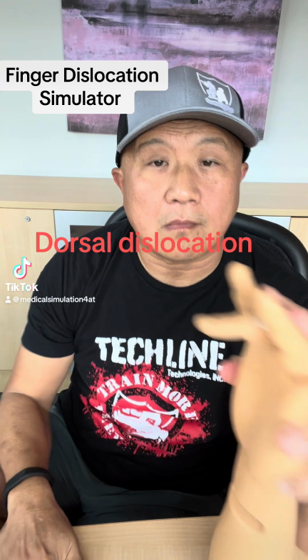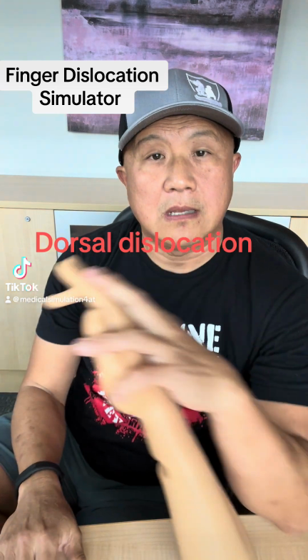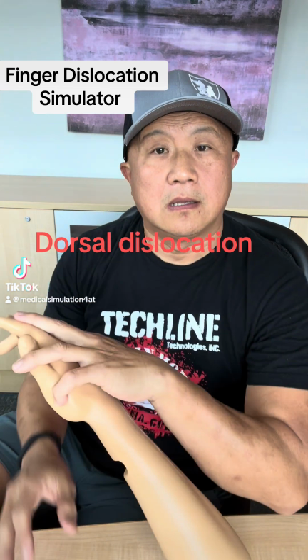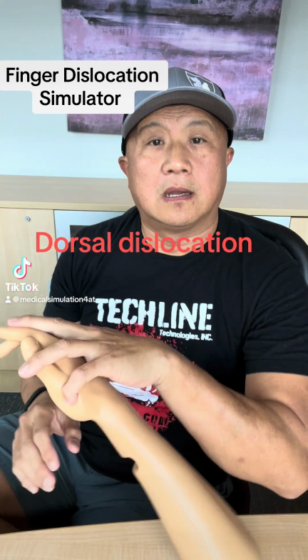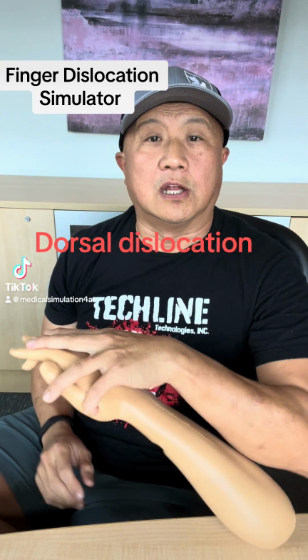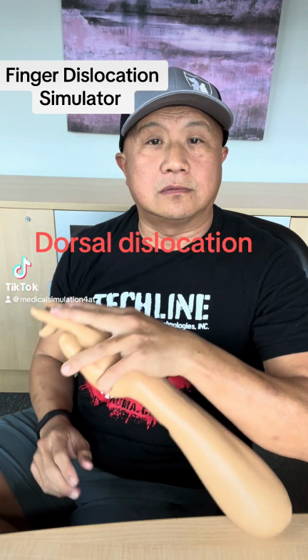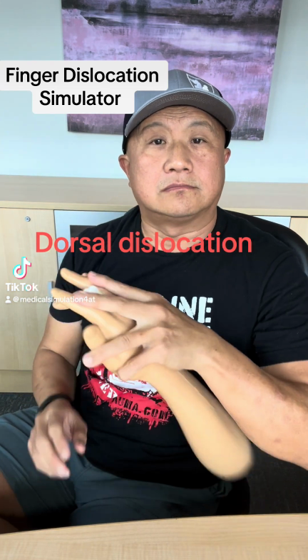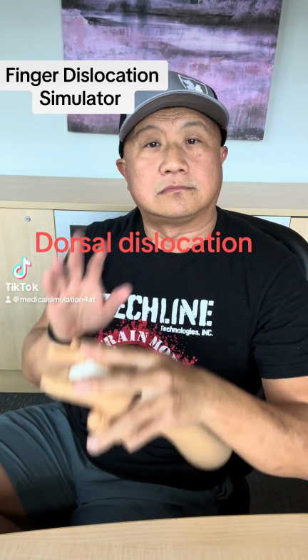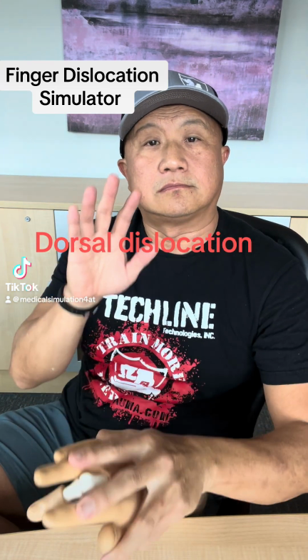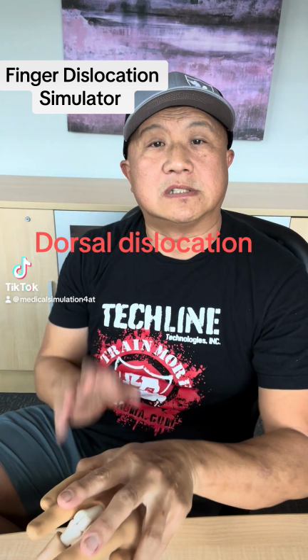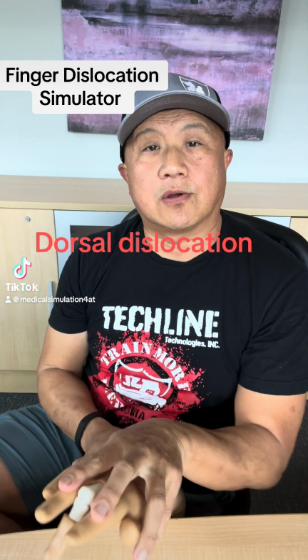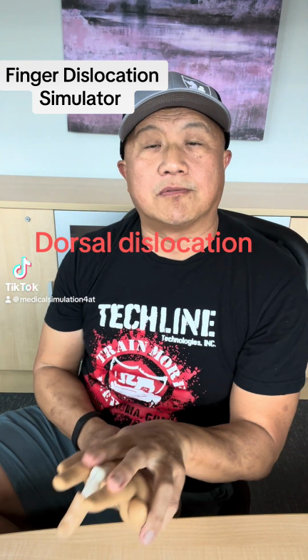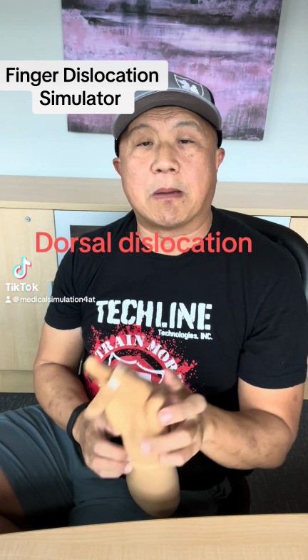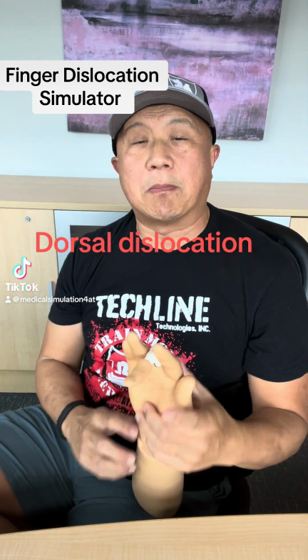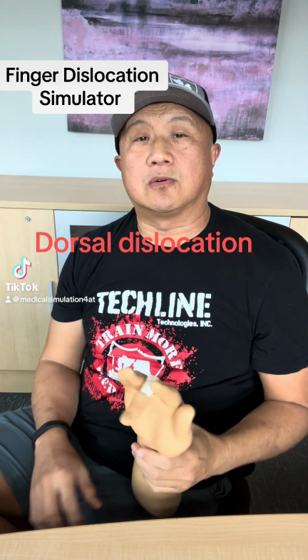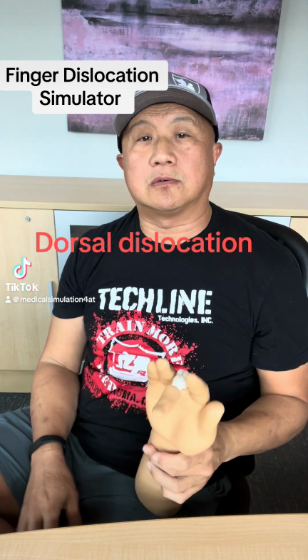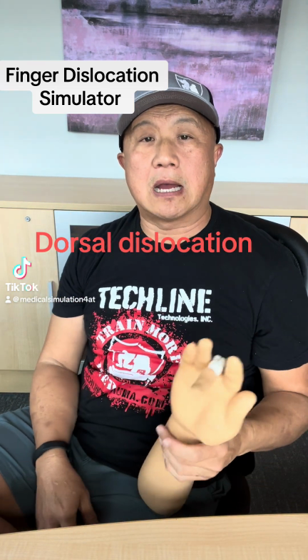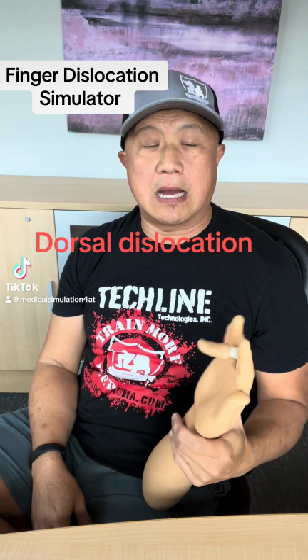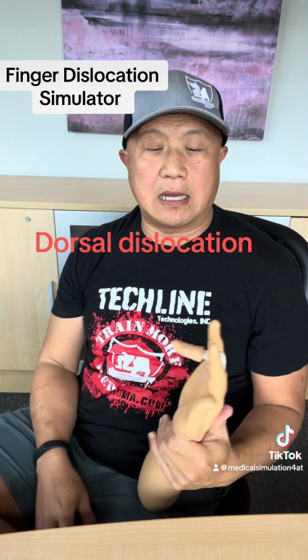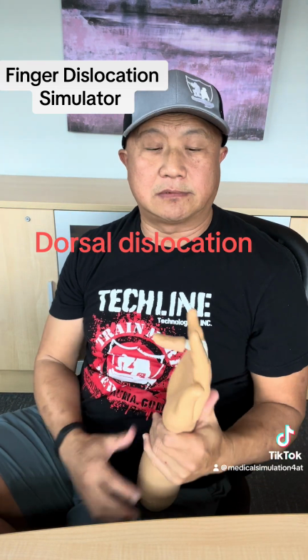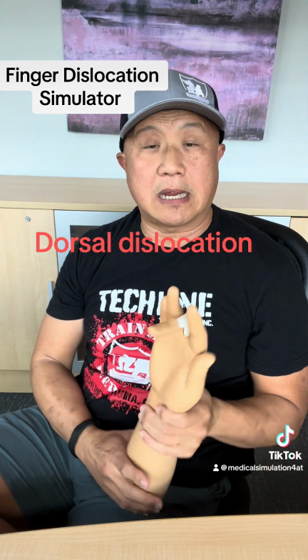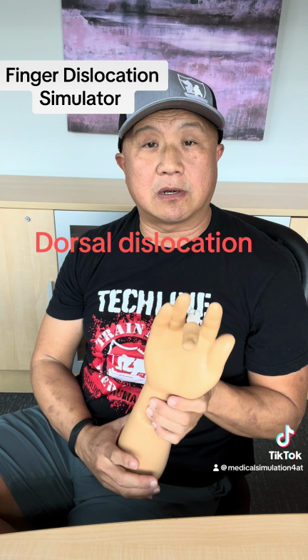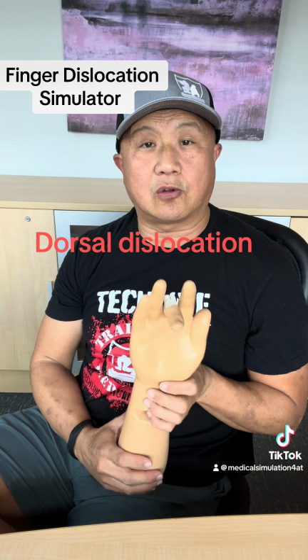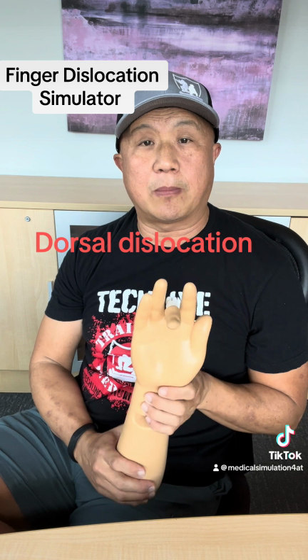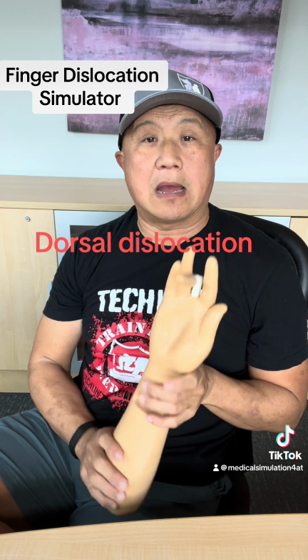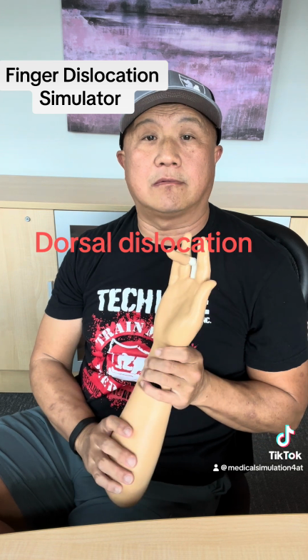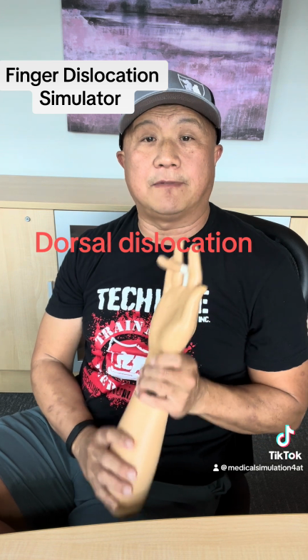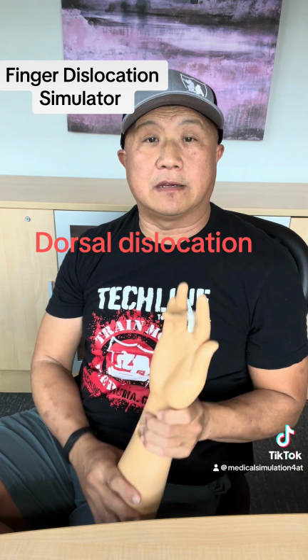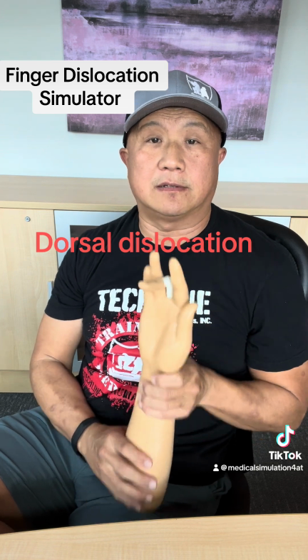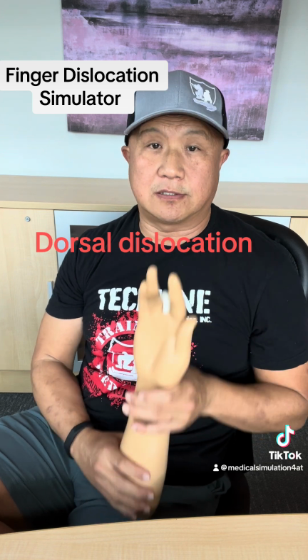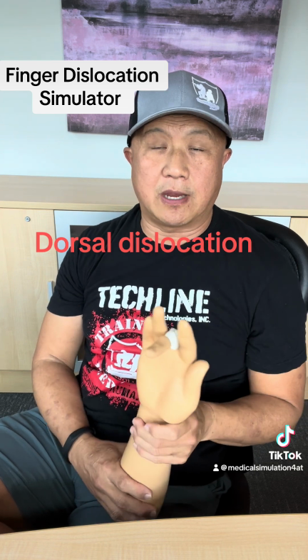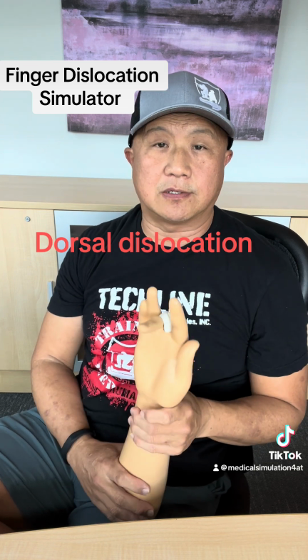Hello, this is Toby from MedMed Medical. Today I want to talk about finger dislocation.